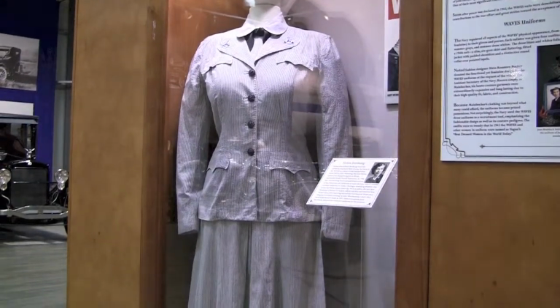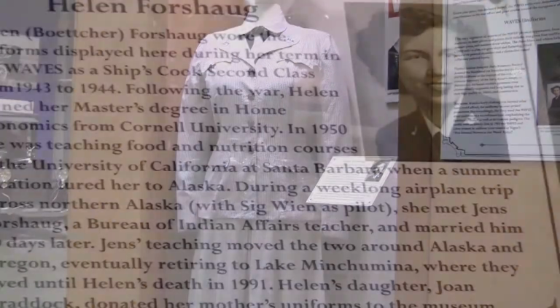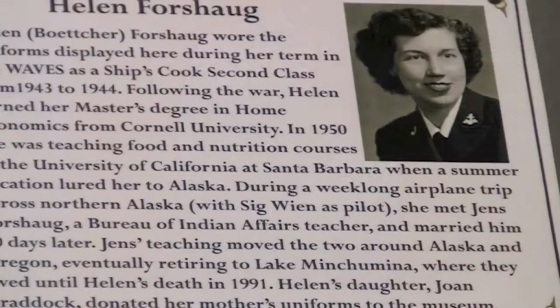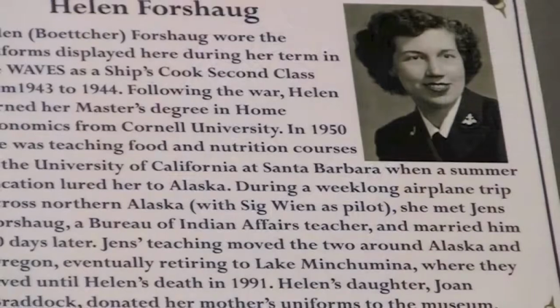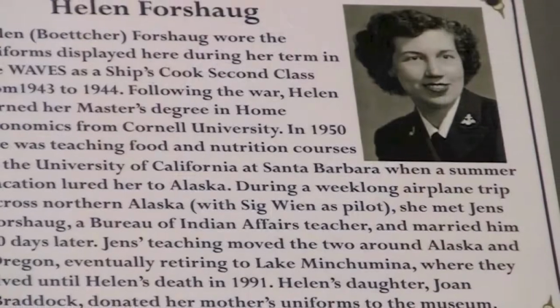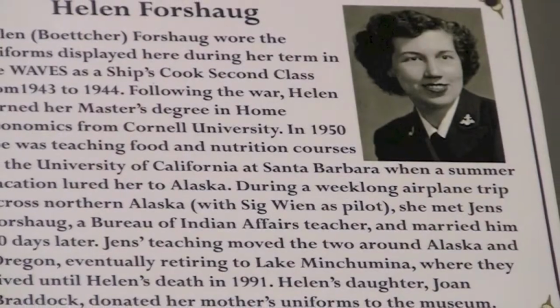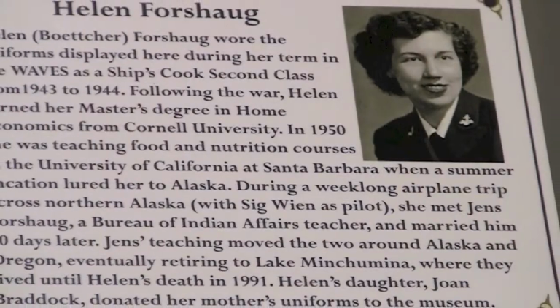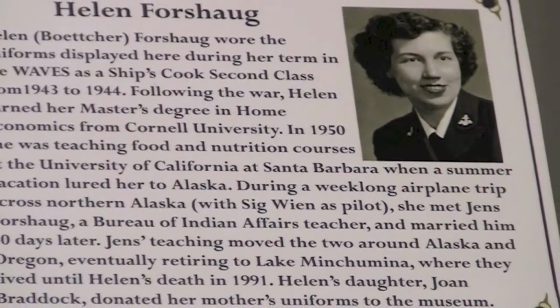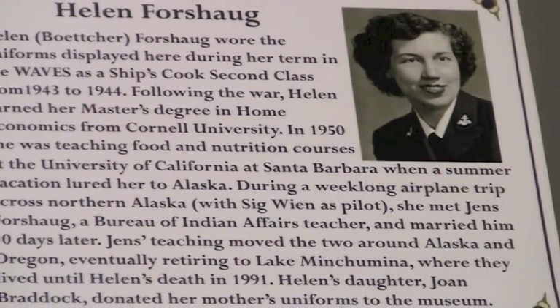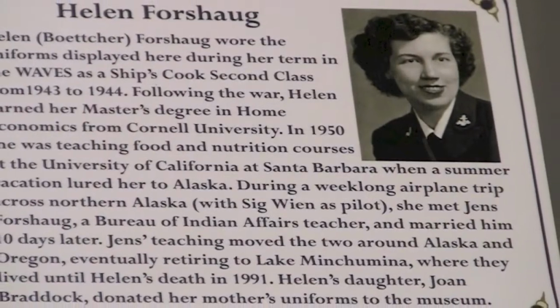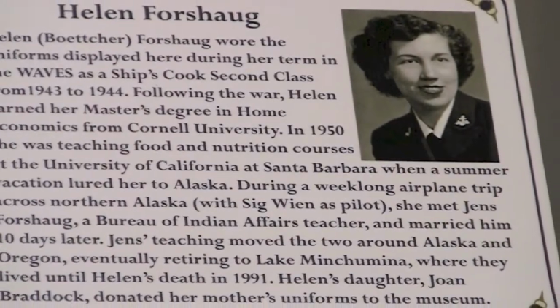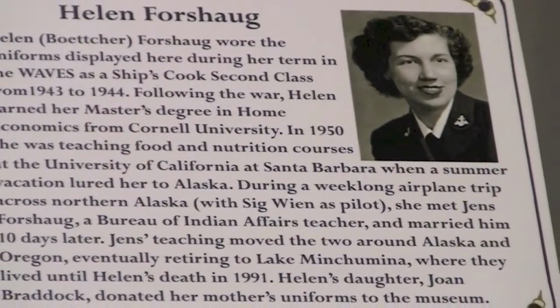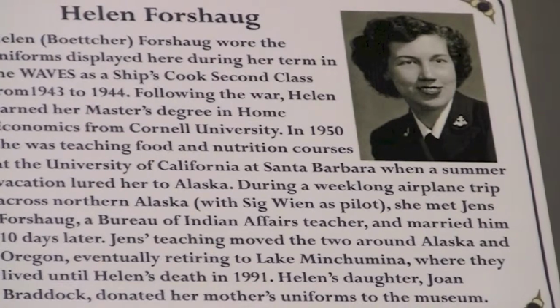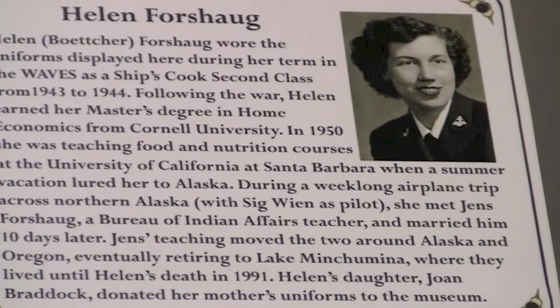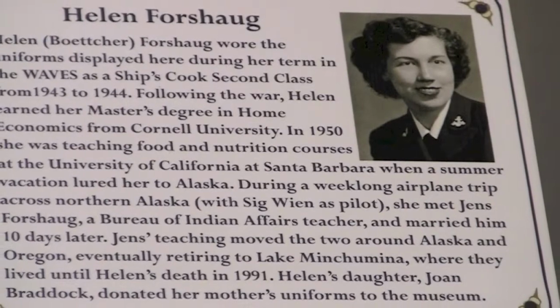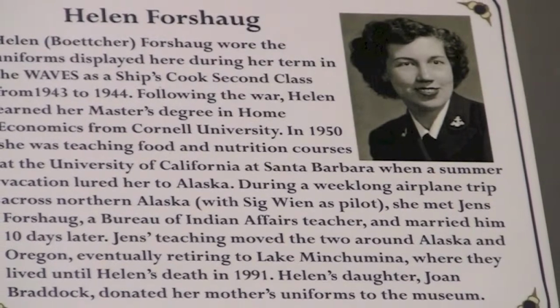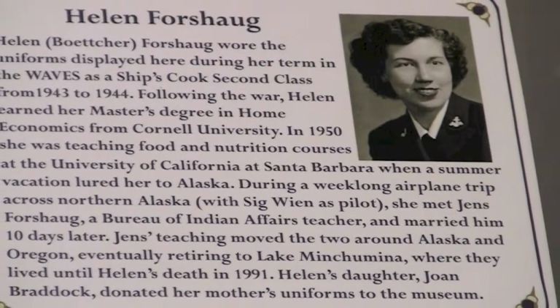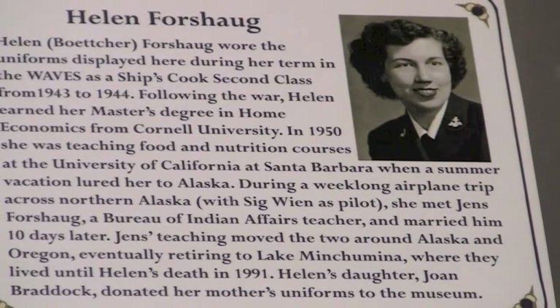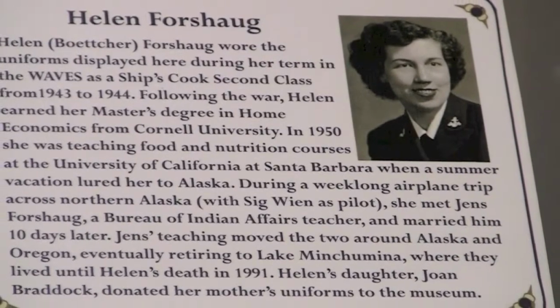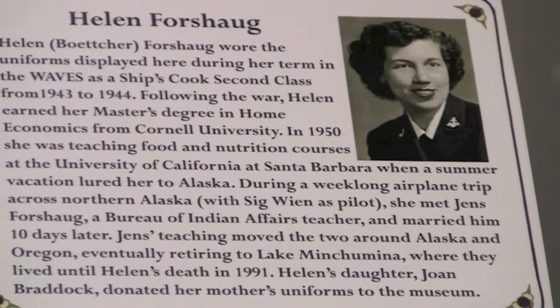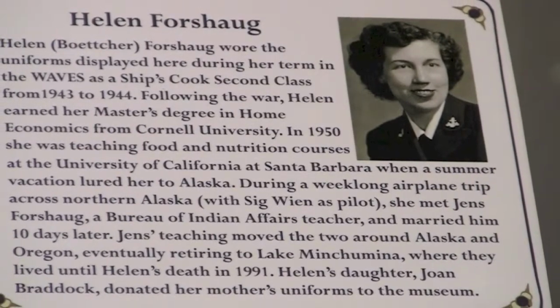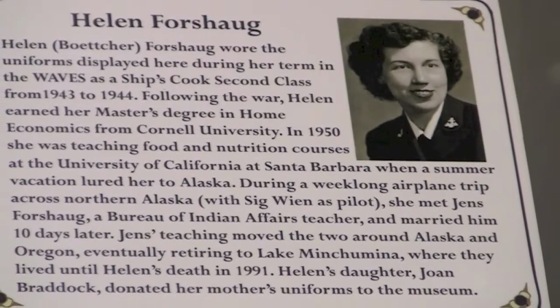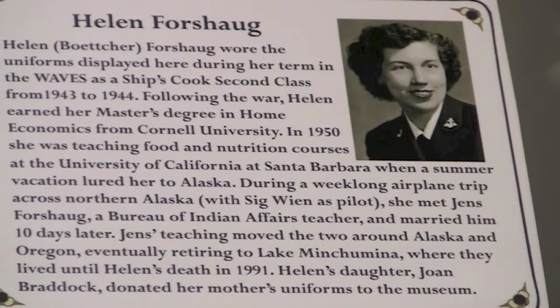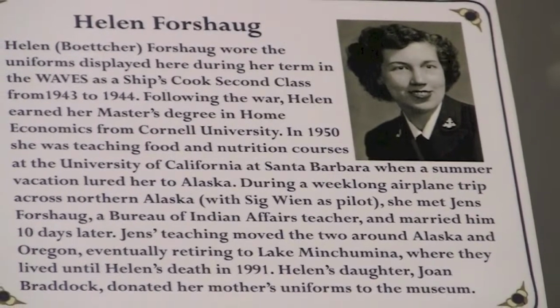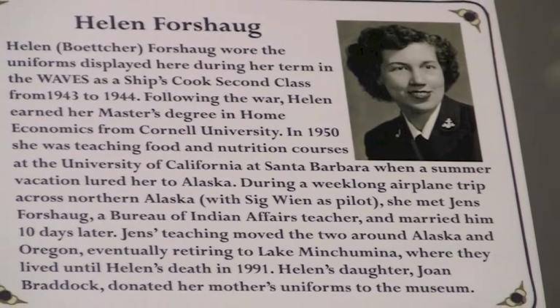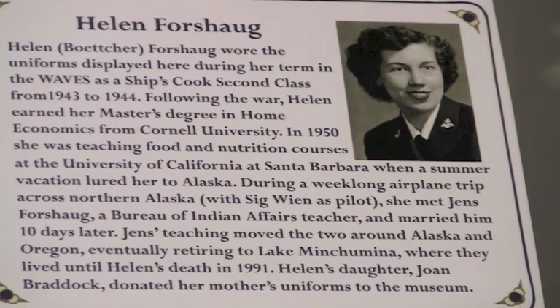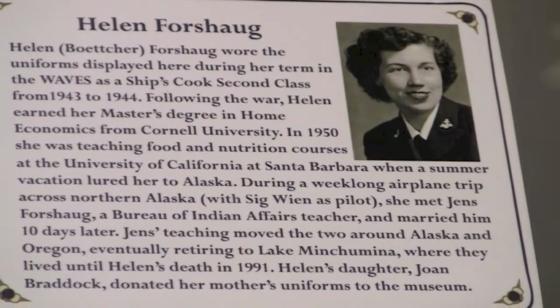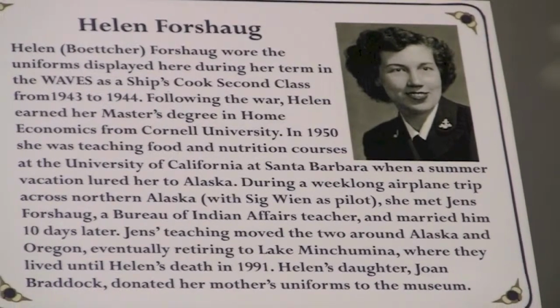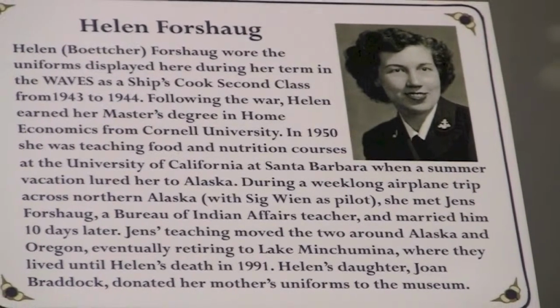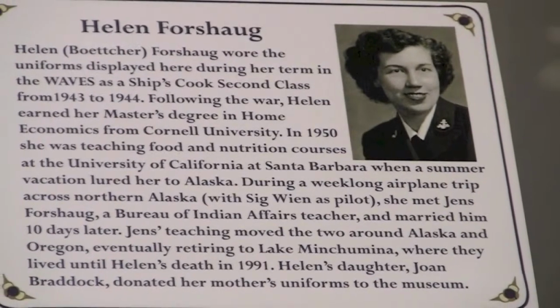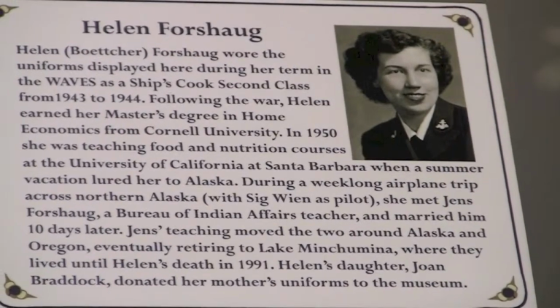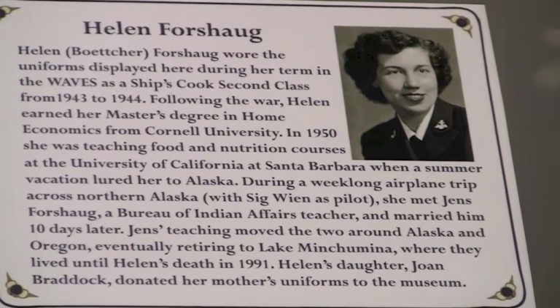These uniforms were donated by Joan Braddock, and they were worn by her mother, Helen Porshock, who was a World War II WAVE.